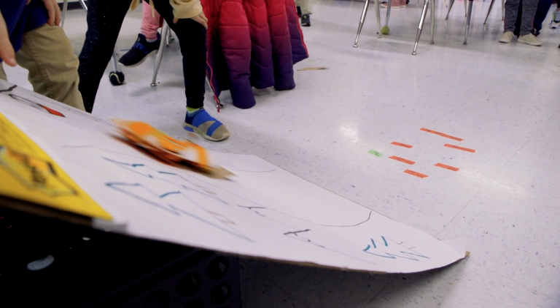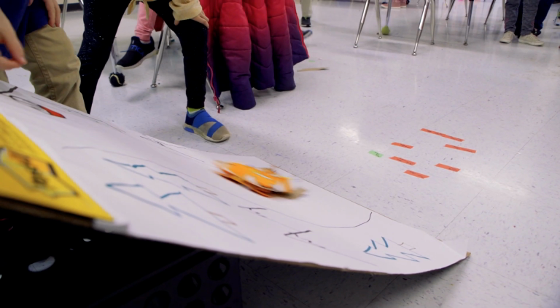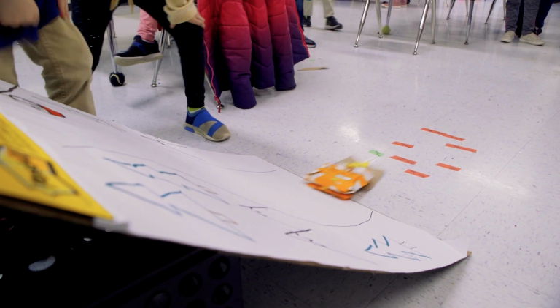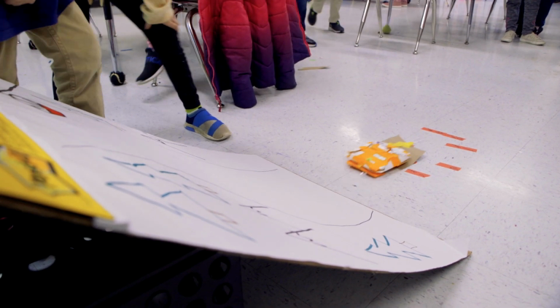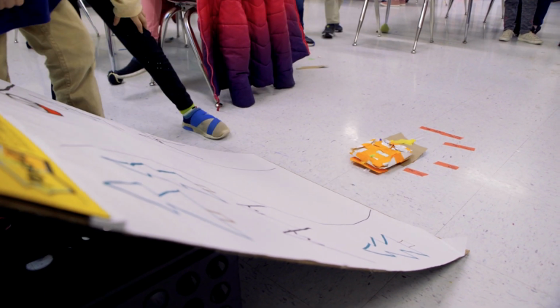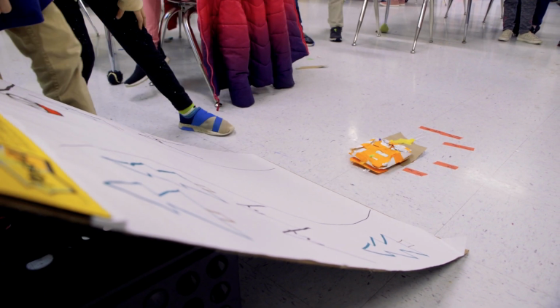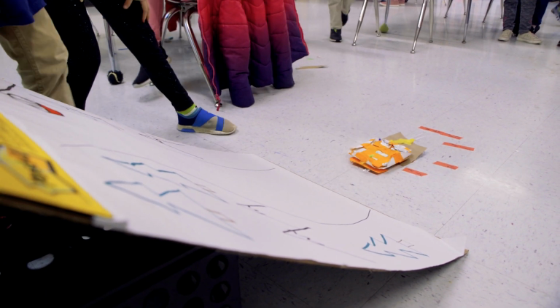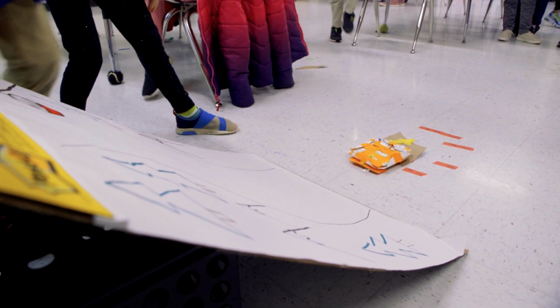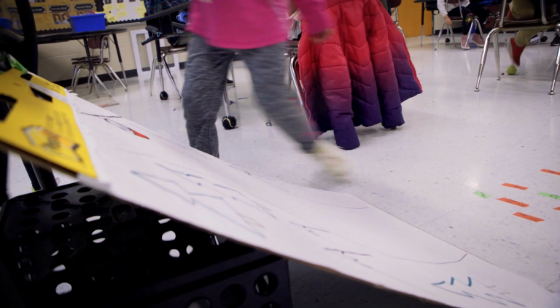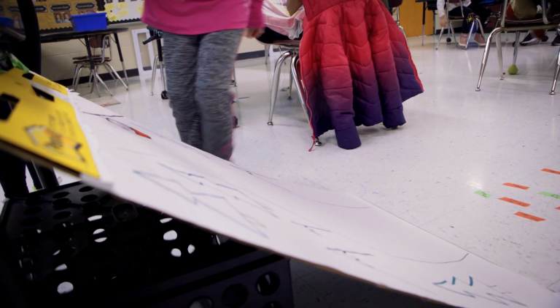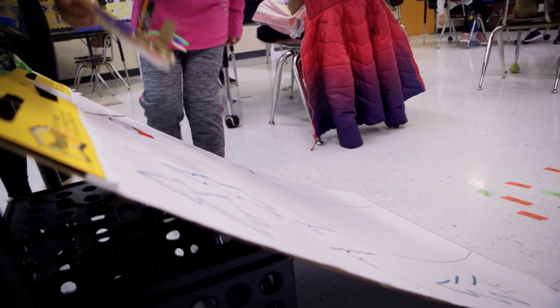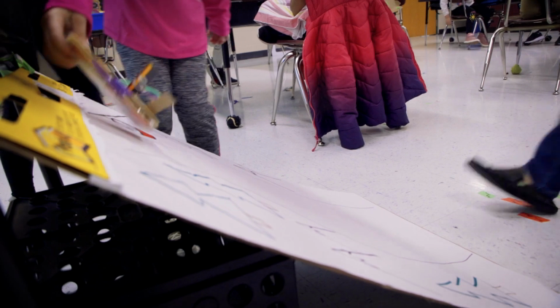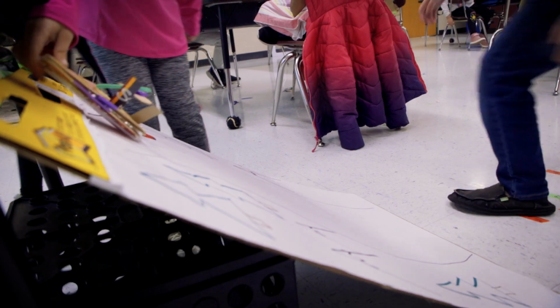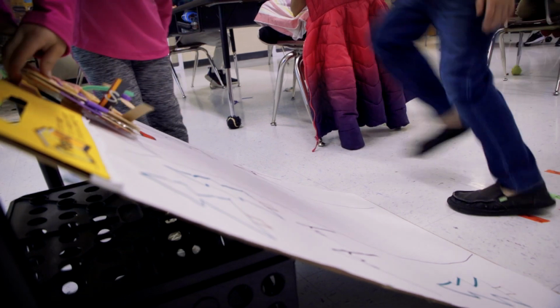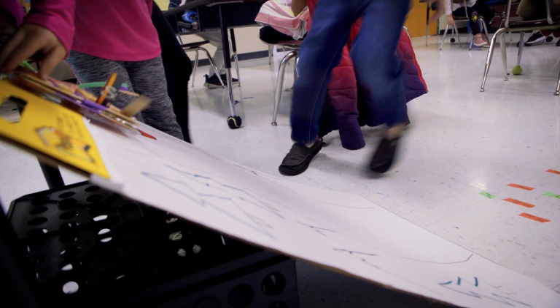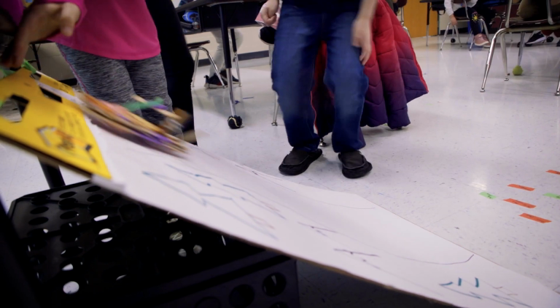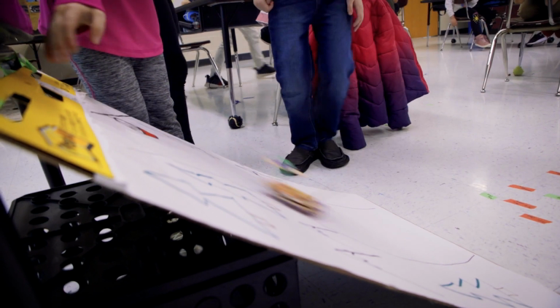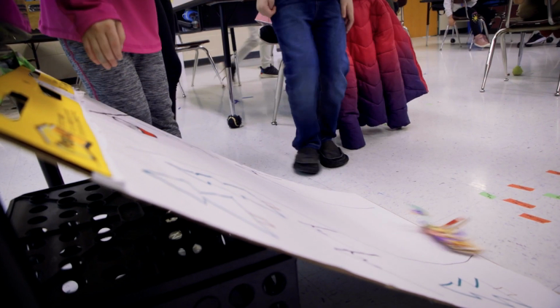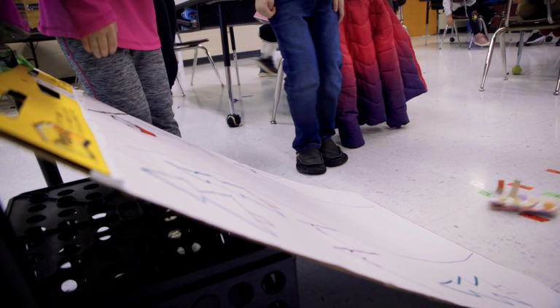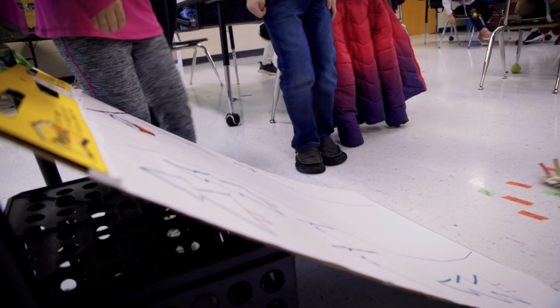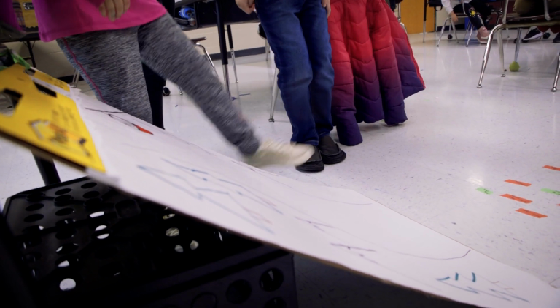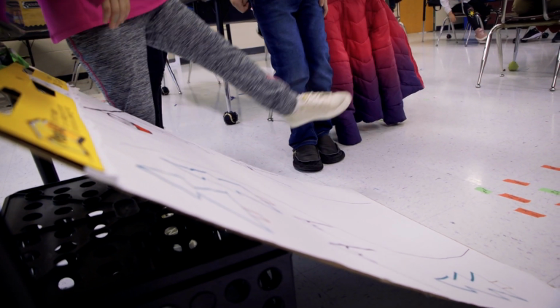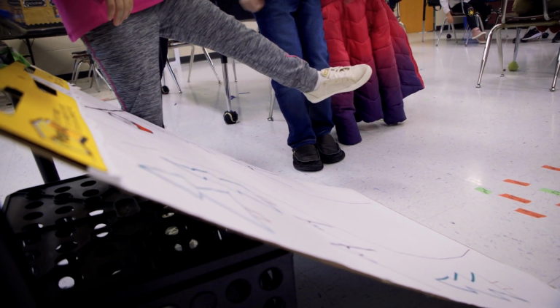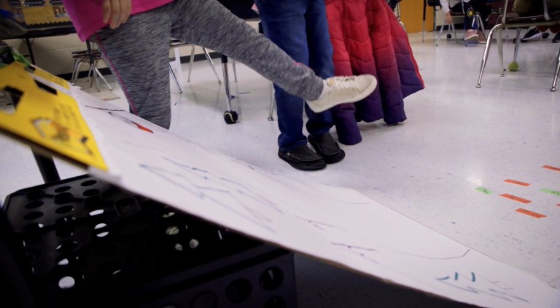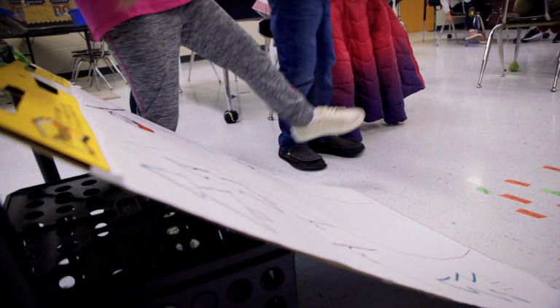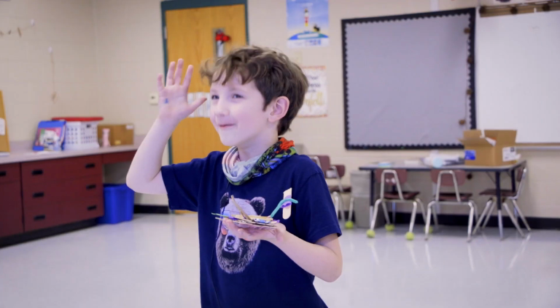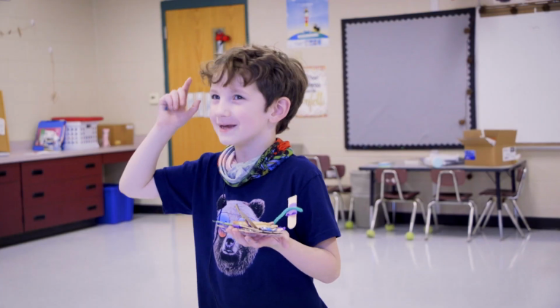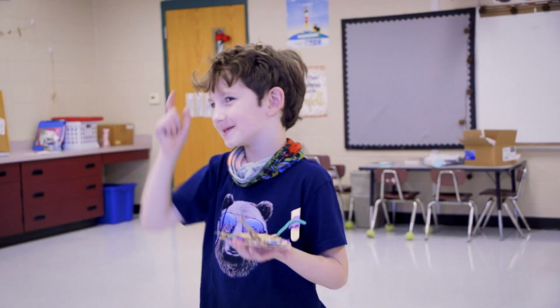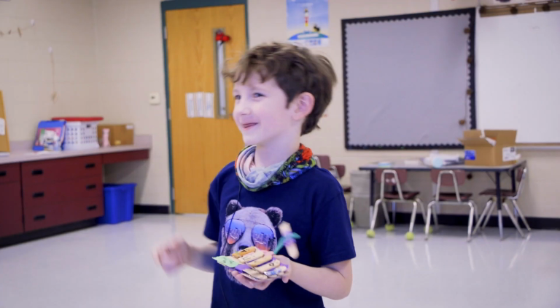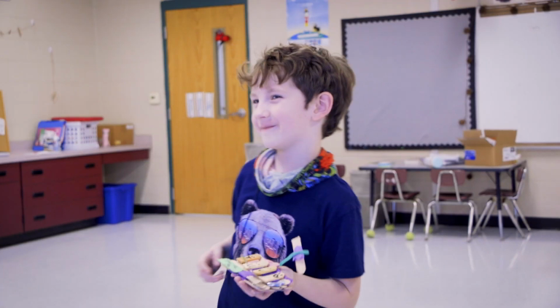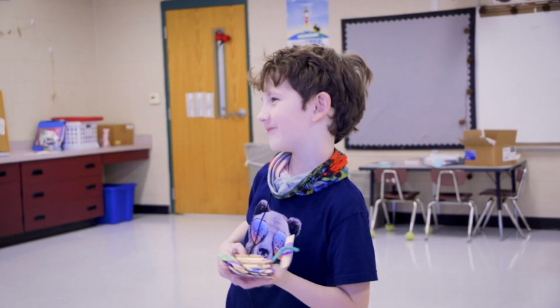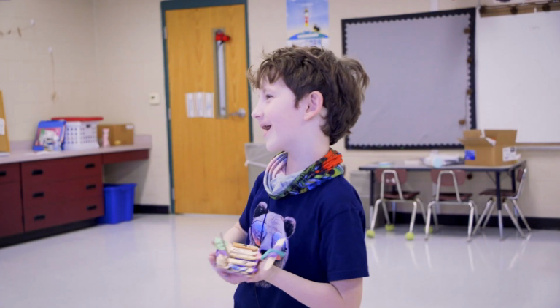I just wanted them to know that each person could go through the process and improve their own design. Amazingly proud.